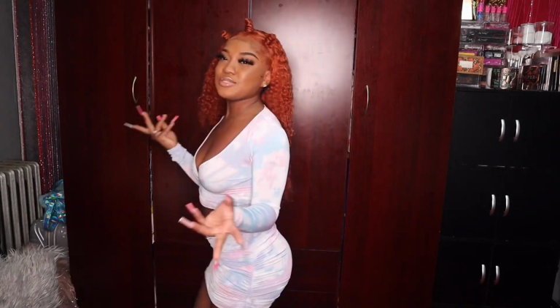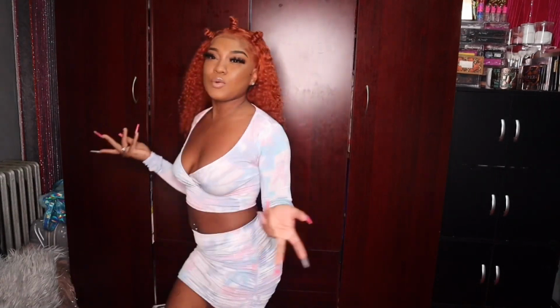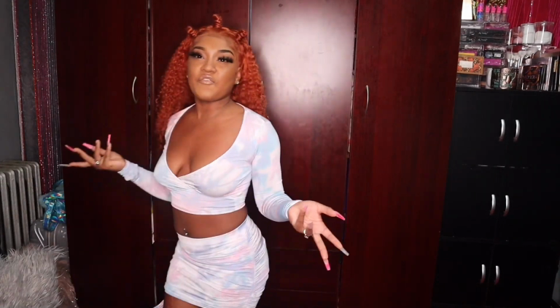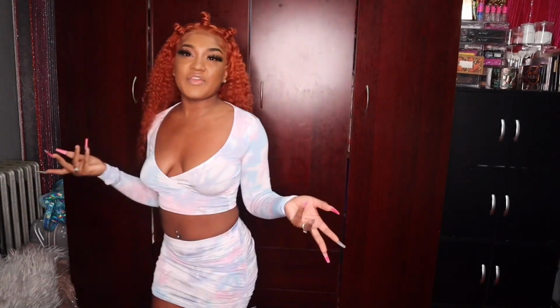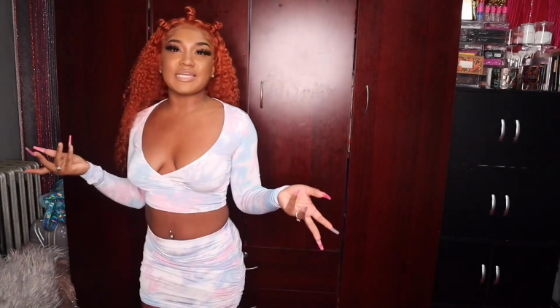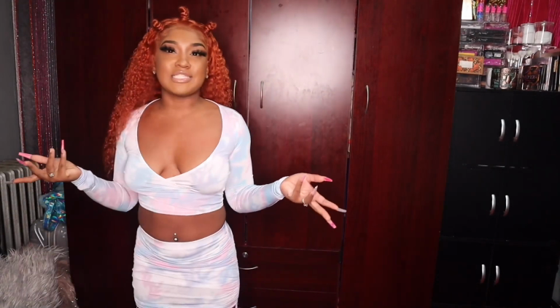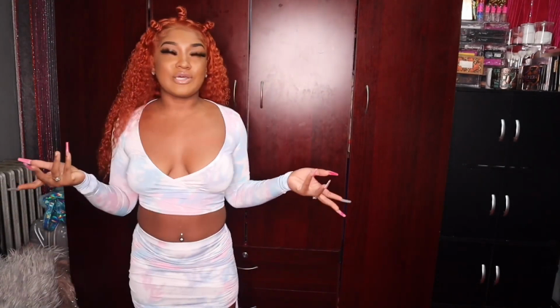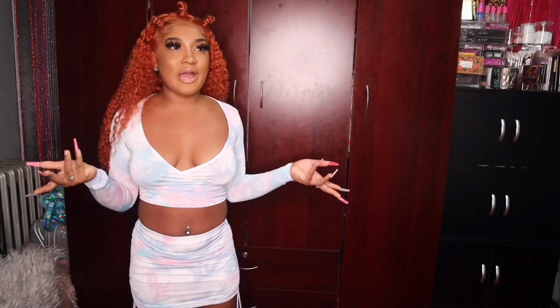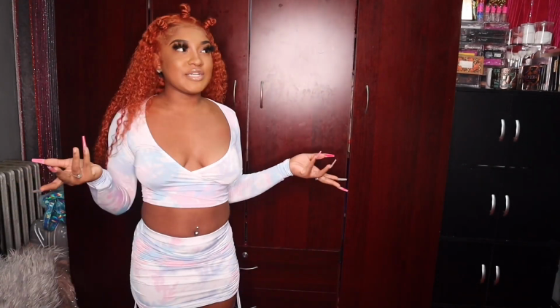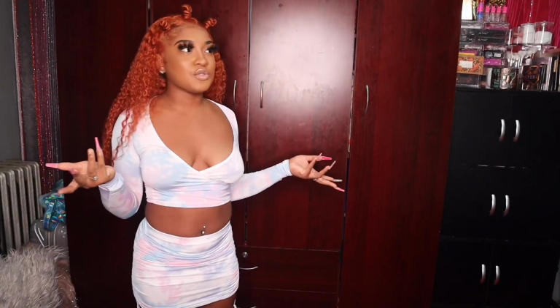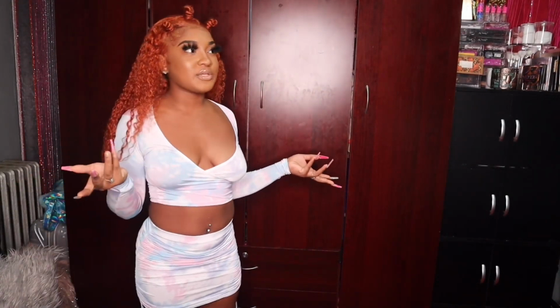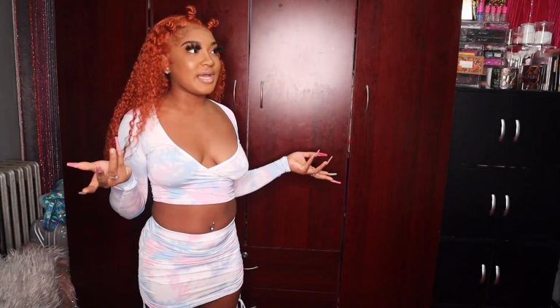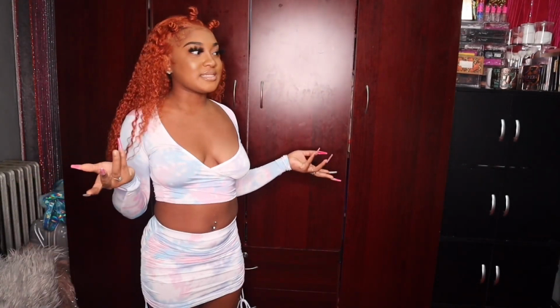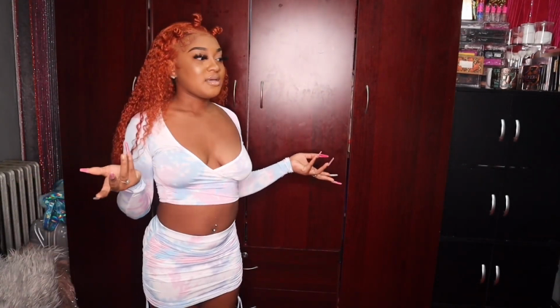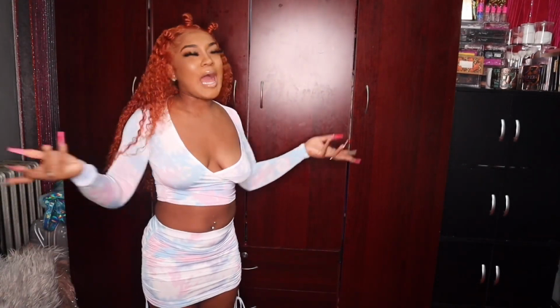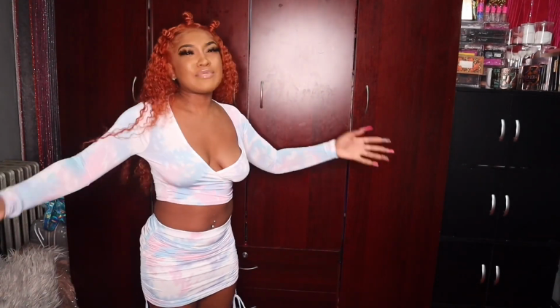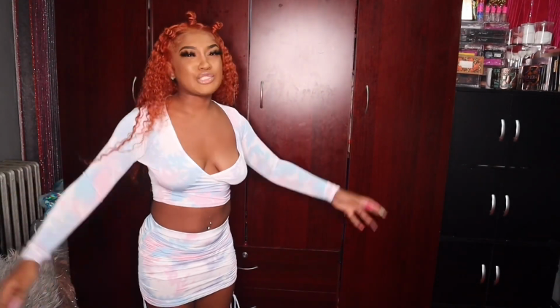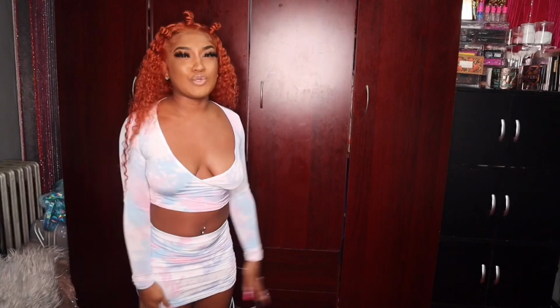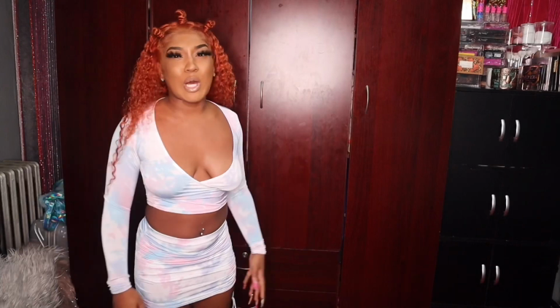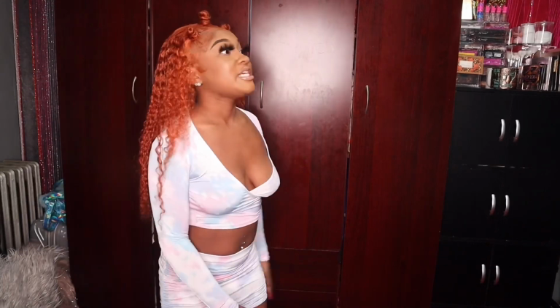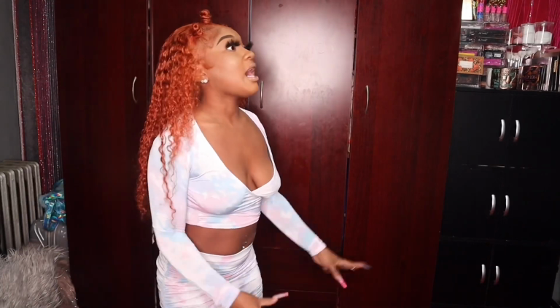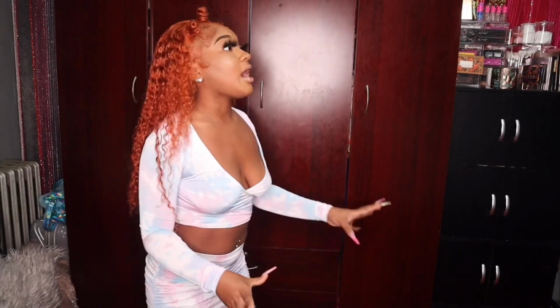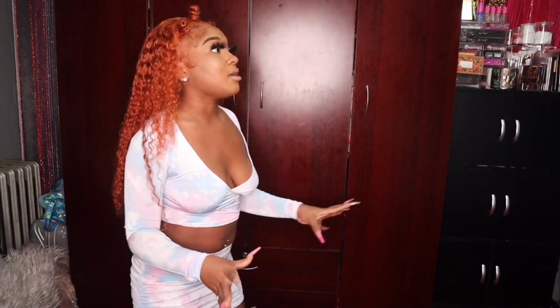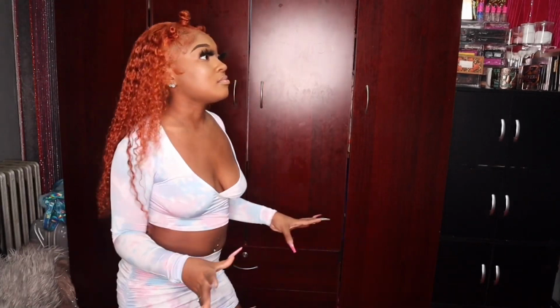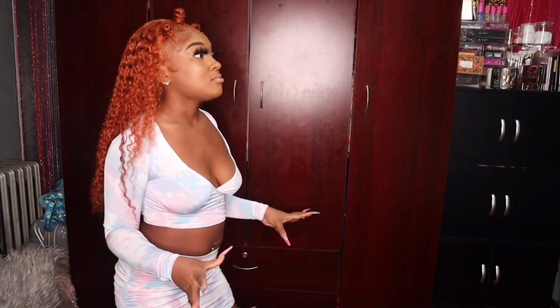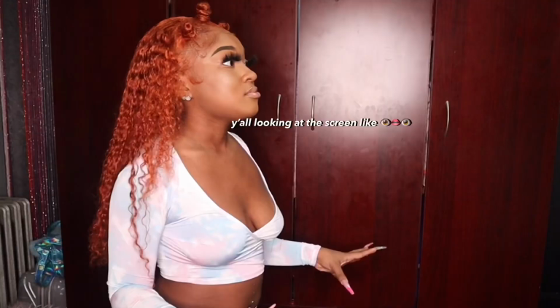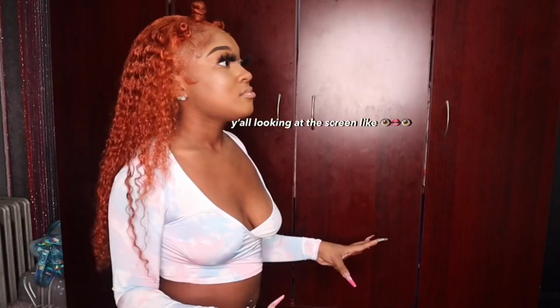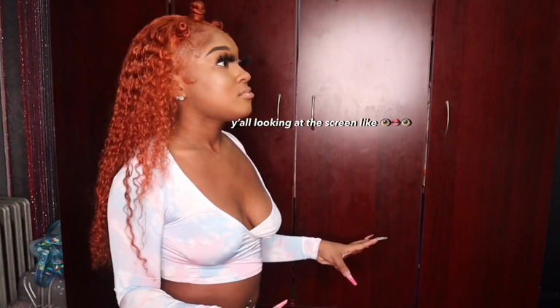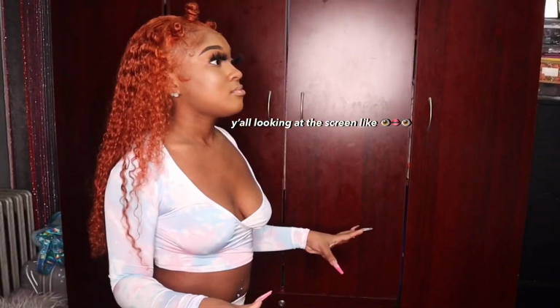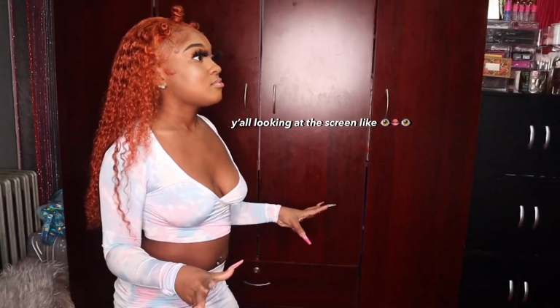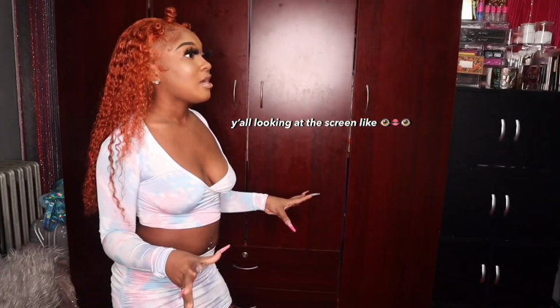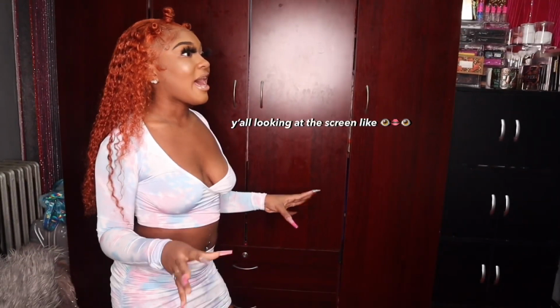I already showed you guys this, so I'm just doing a walk for you now.